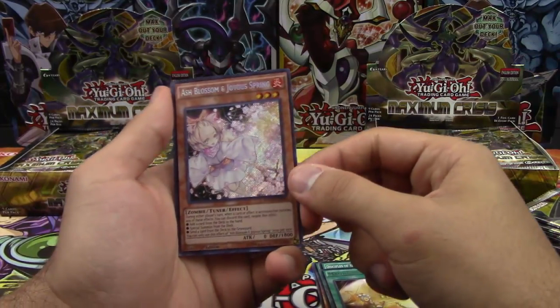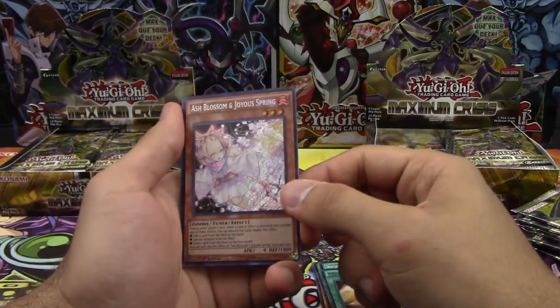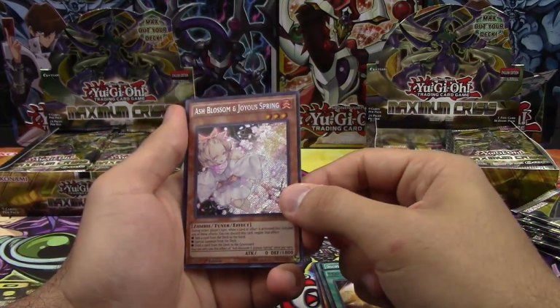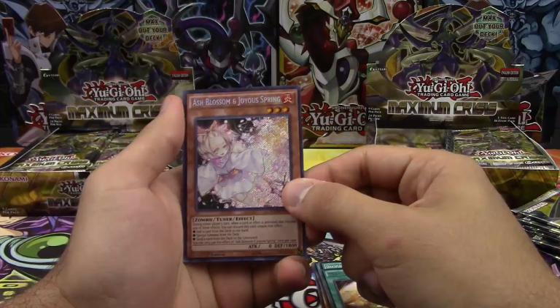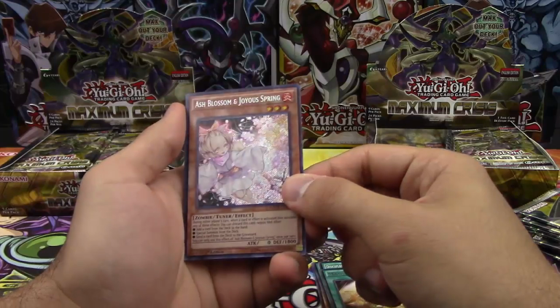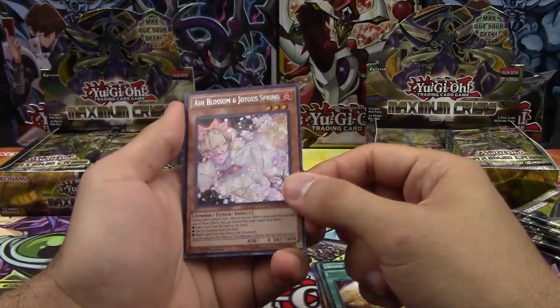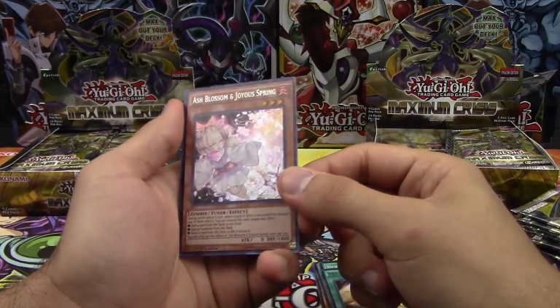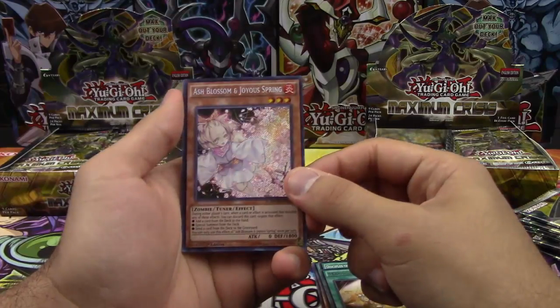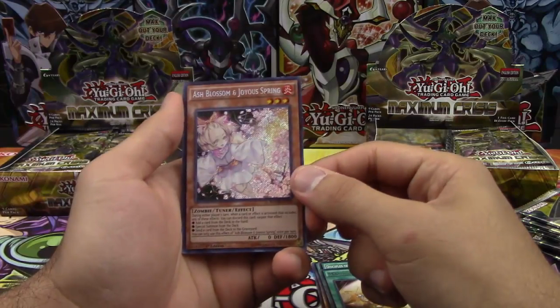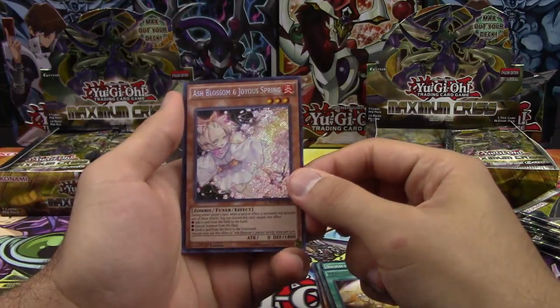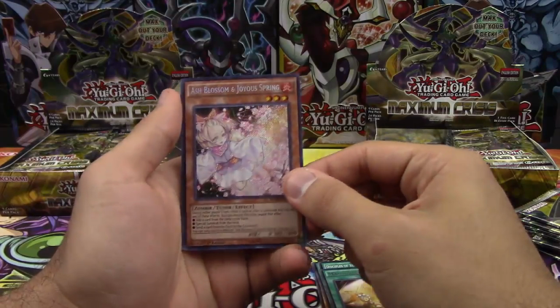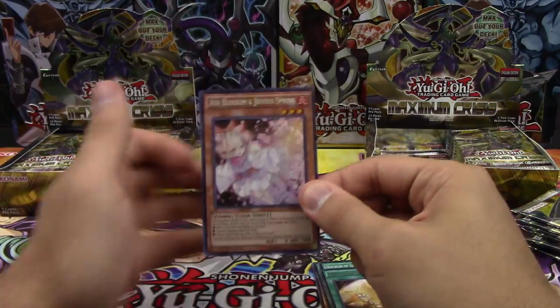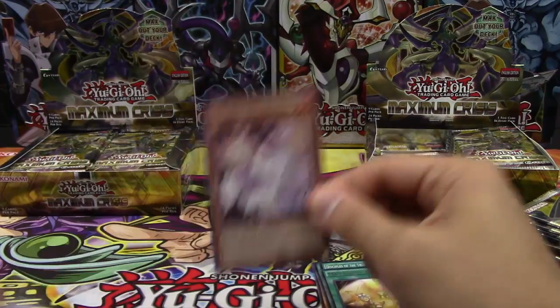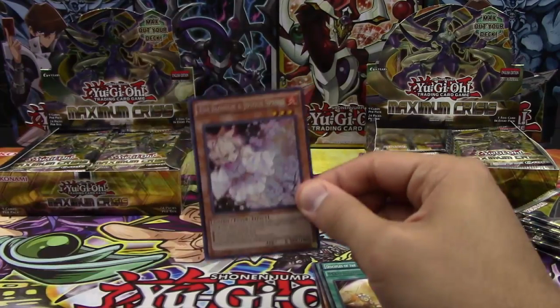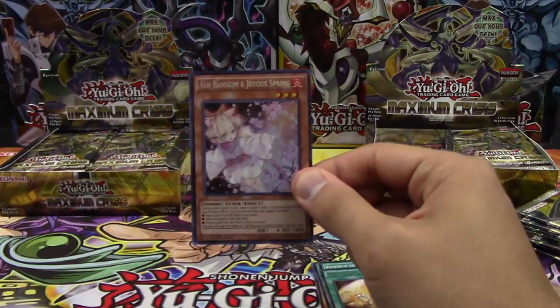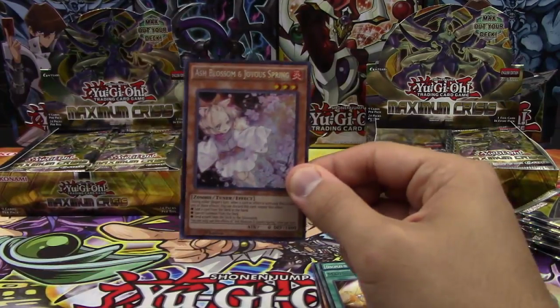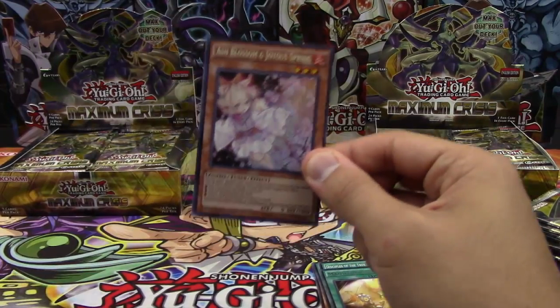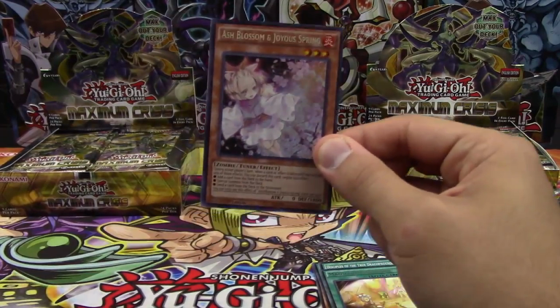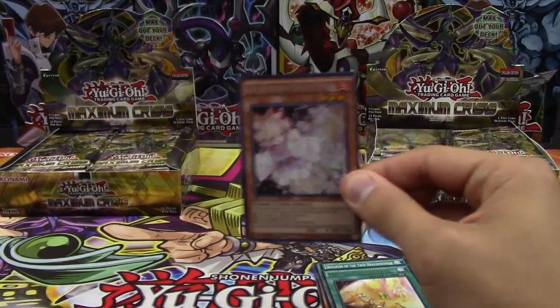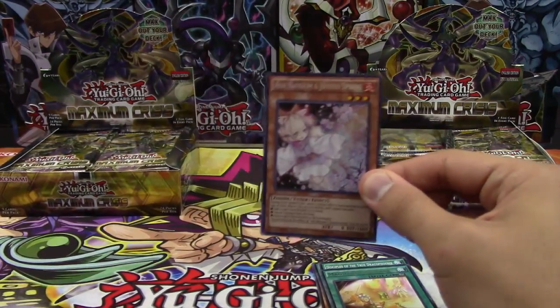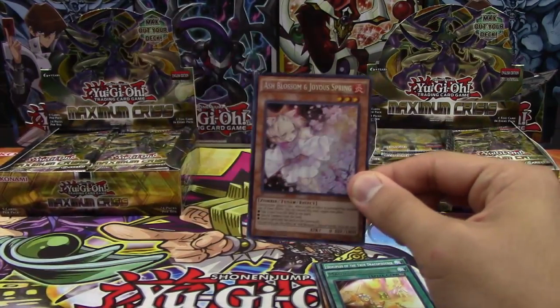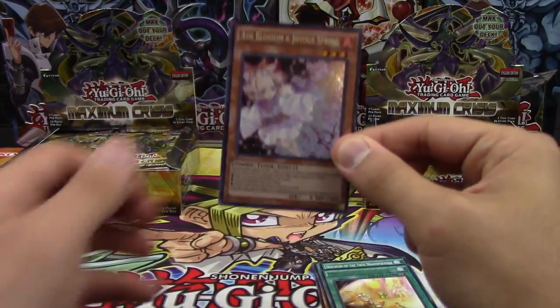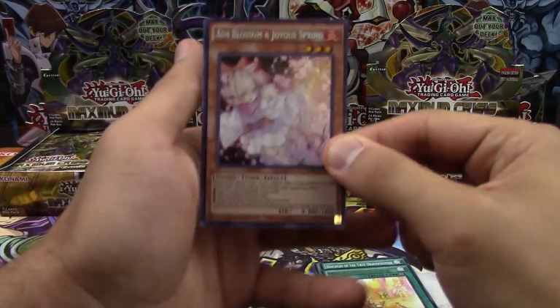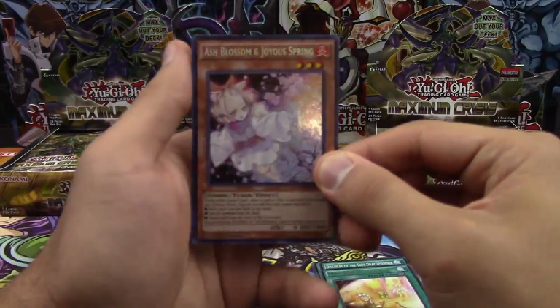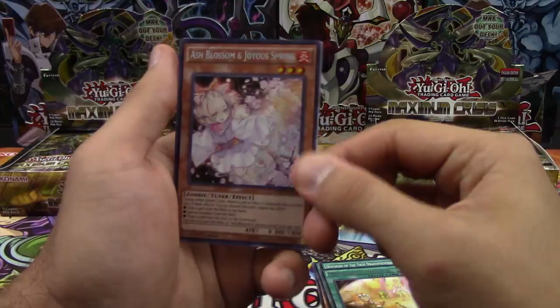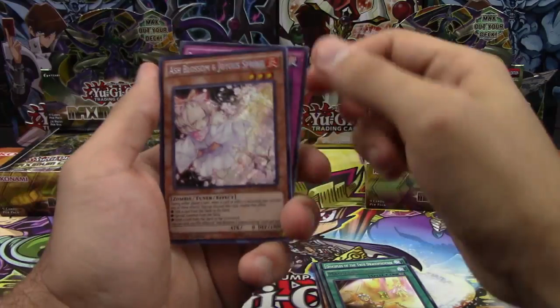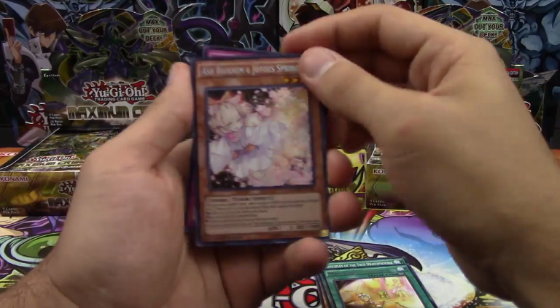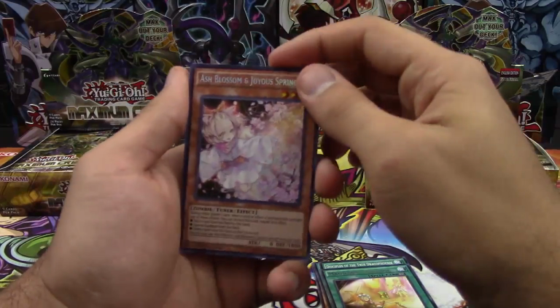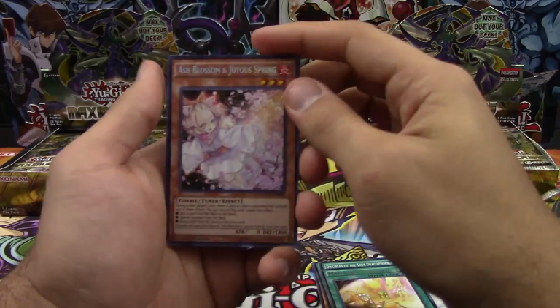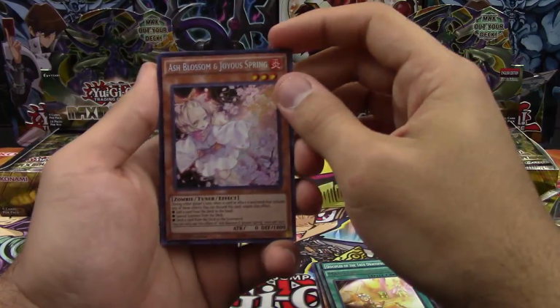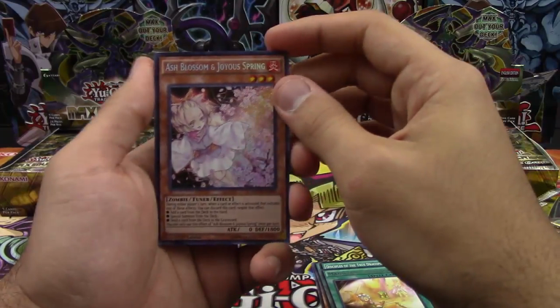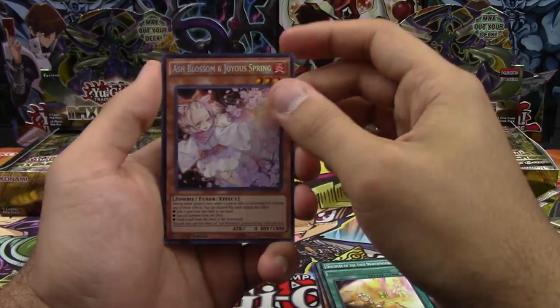All right. So here we got Boa Baboon, Phantasmal Spiral Grip, Disciples of Draco Phoenix, Magician's Restage, and... Whoa! Ash Blossom and Joyous Spring! This box right here is fine. First pack and we get probably one of the most expensive cards in this set.